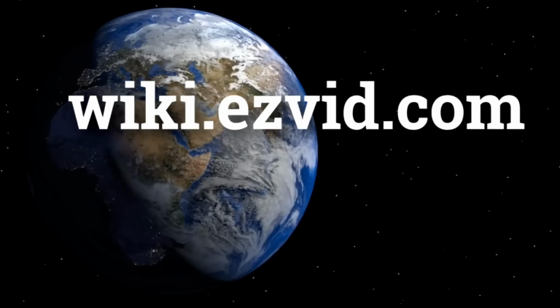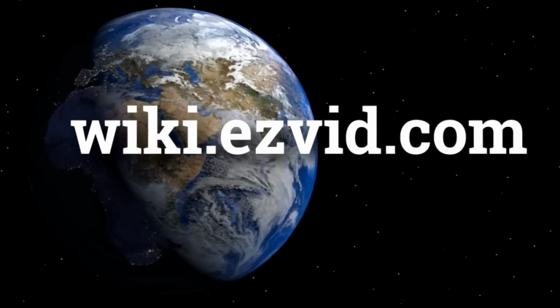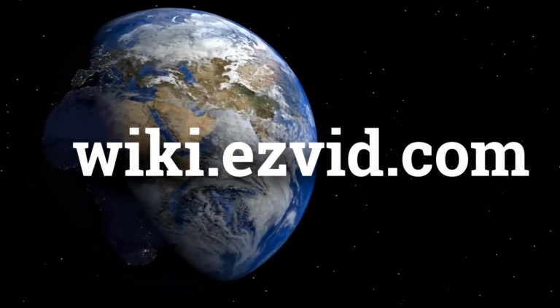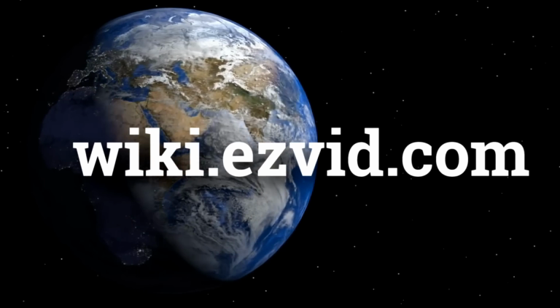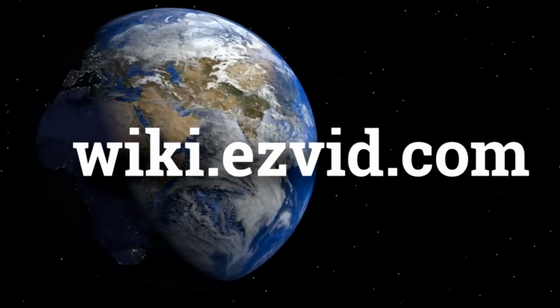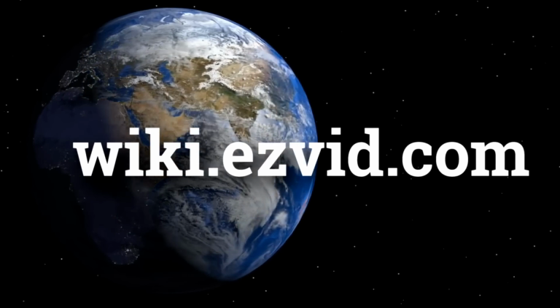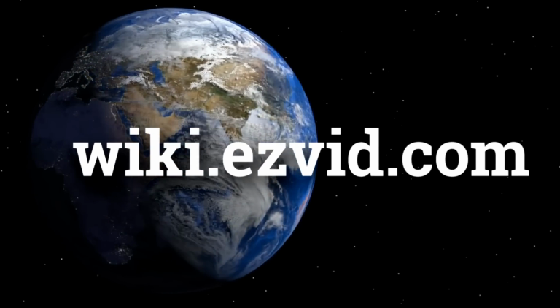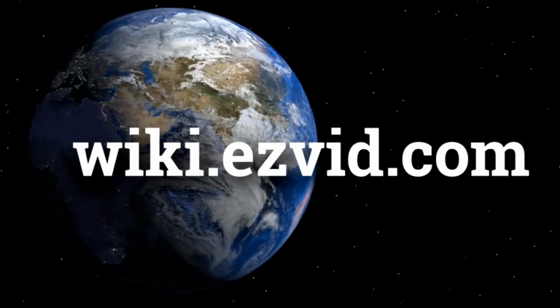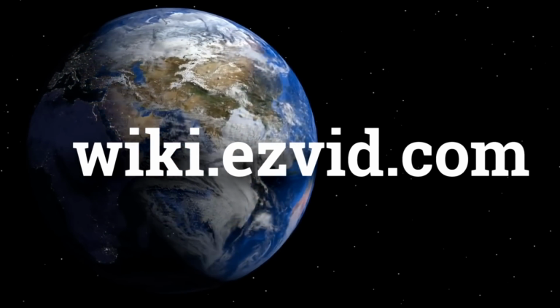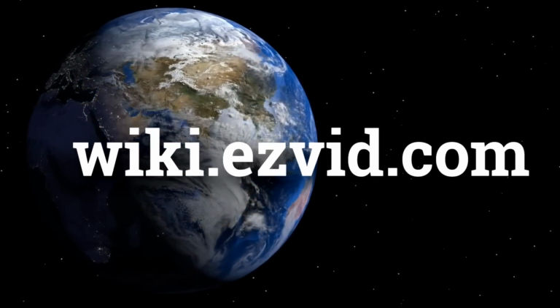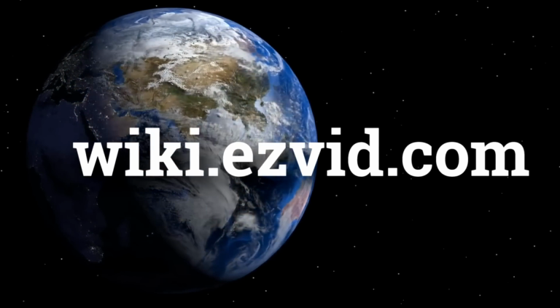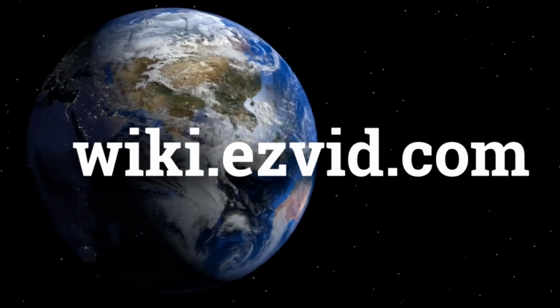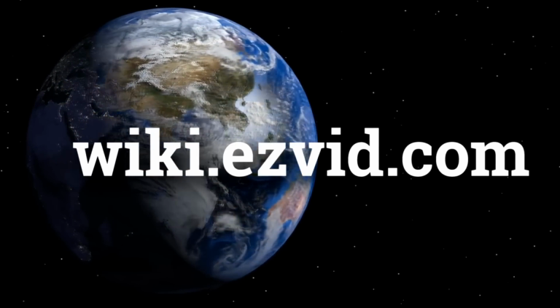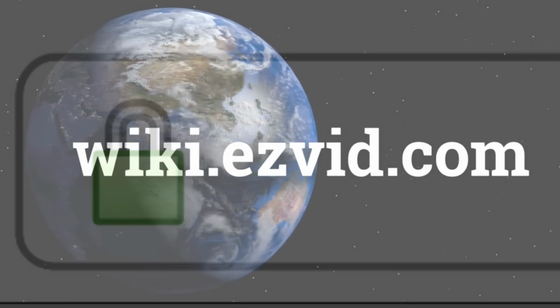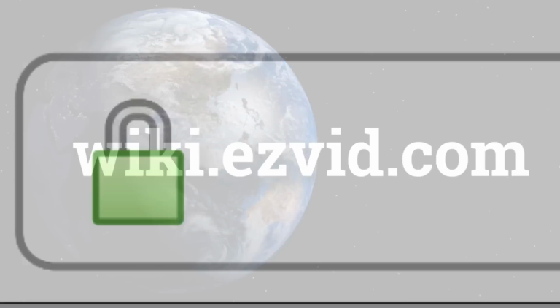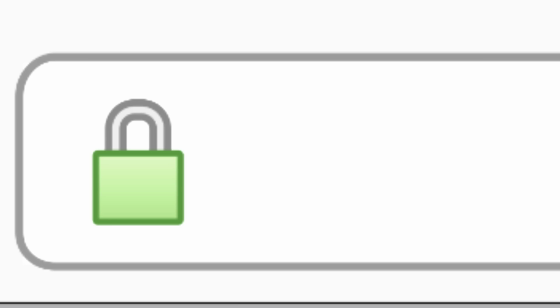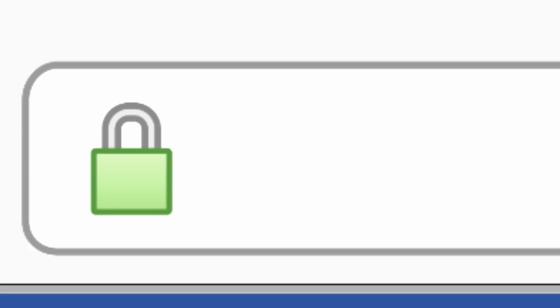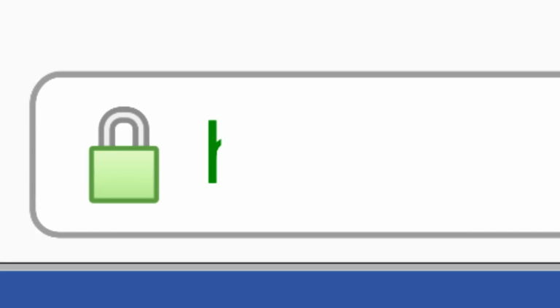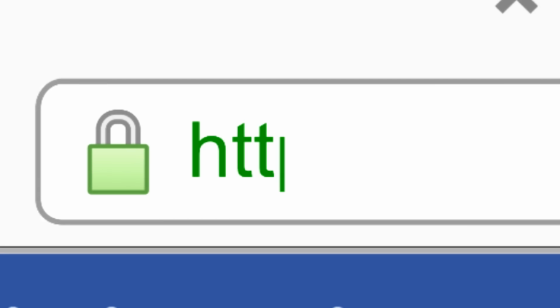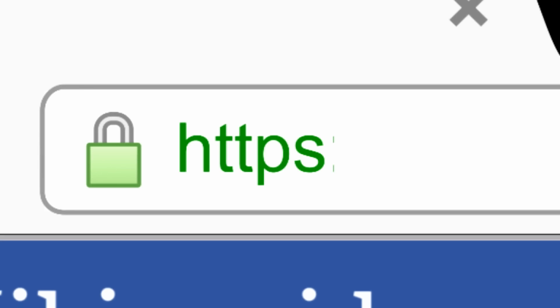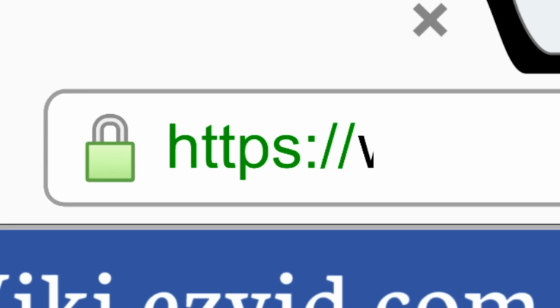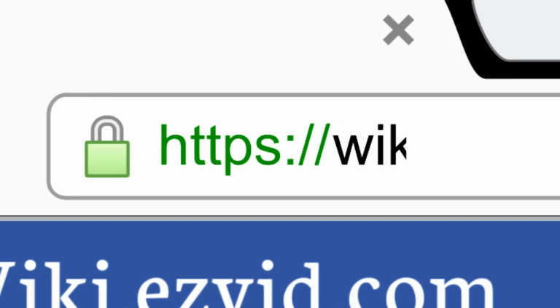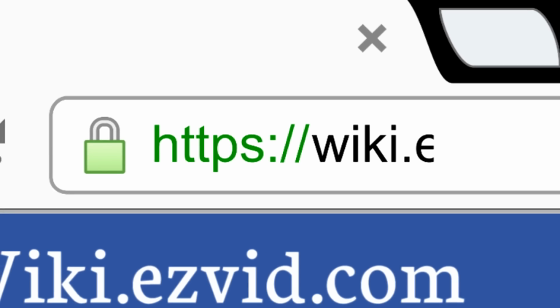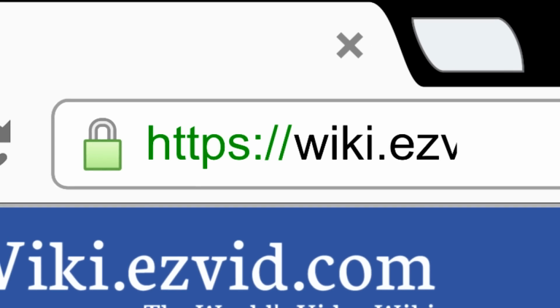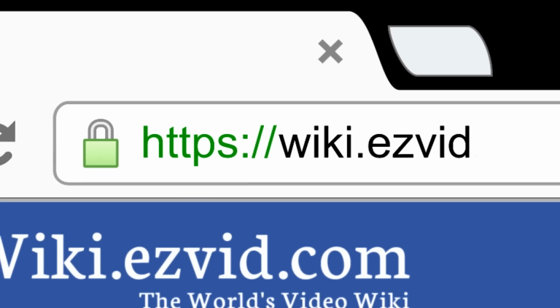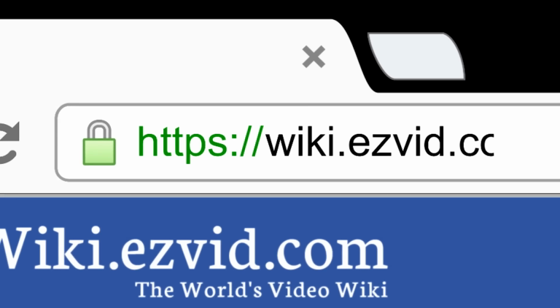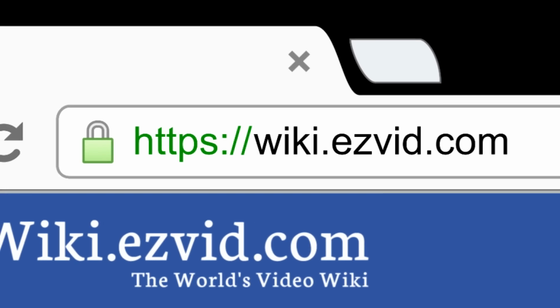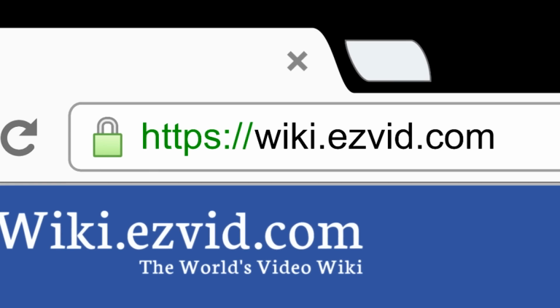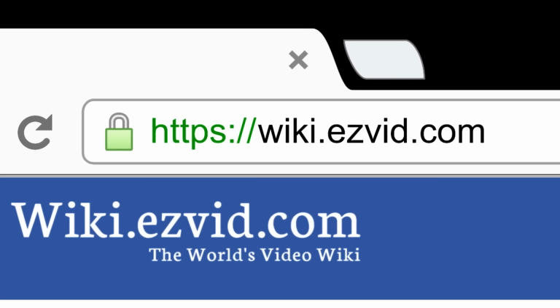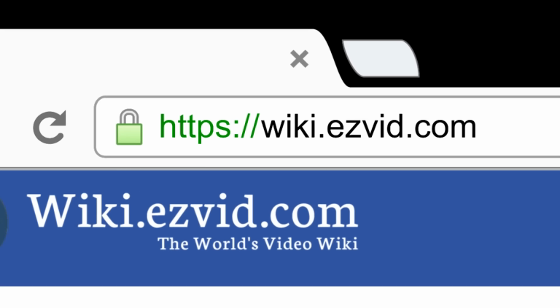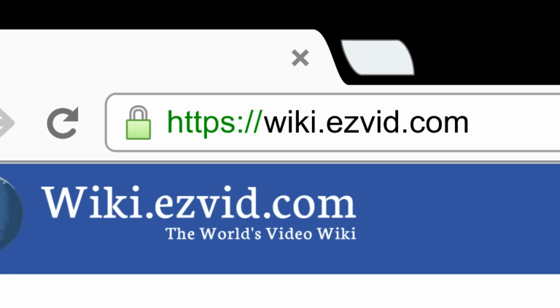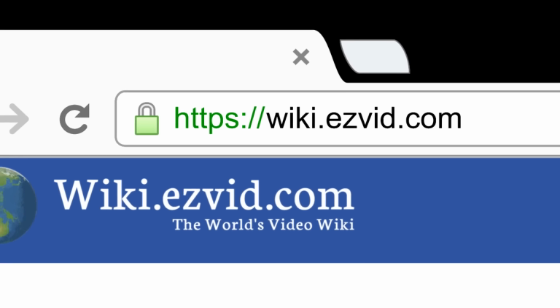Visit wiki.easyvid.com and search 'EasyVid Wiki' before you decide.